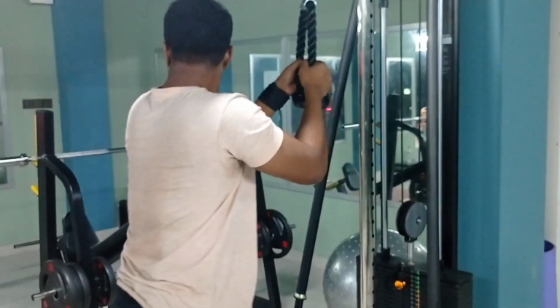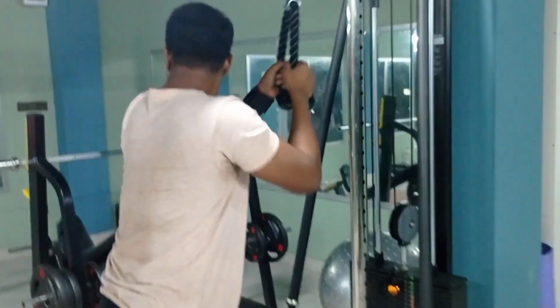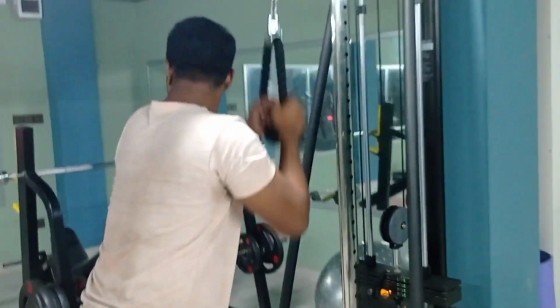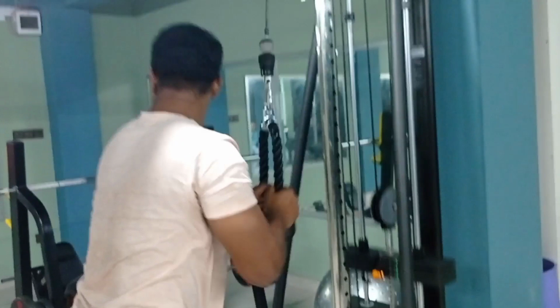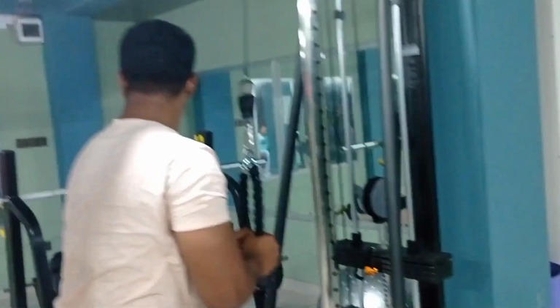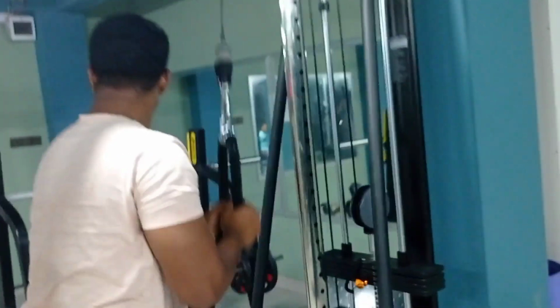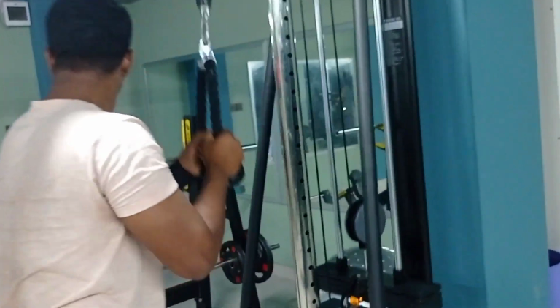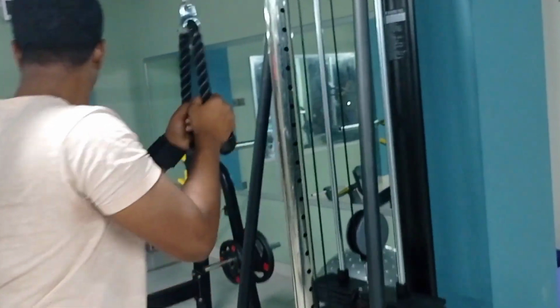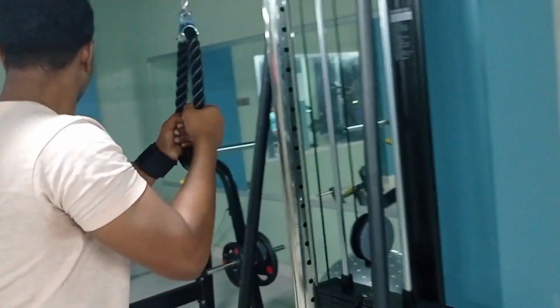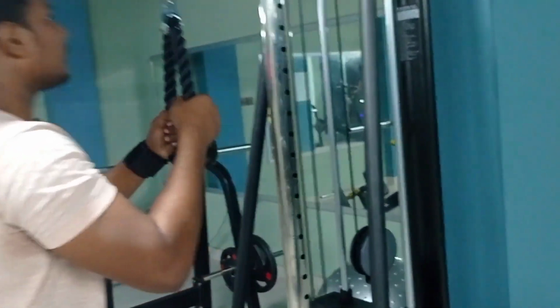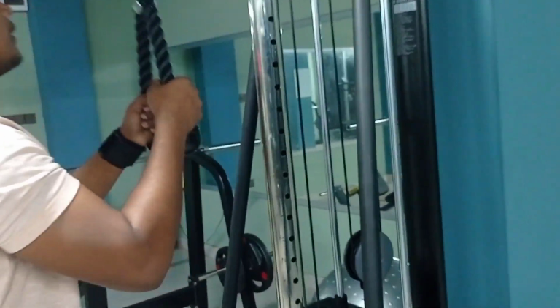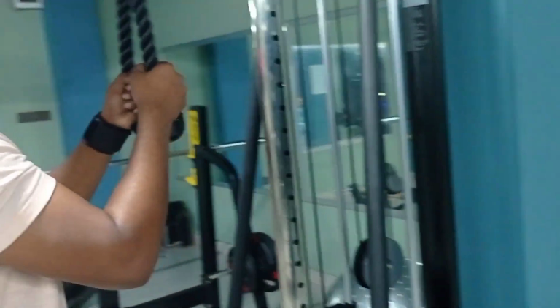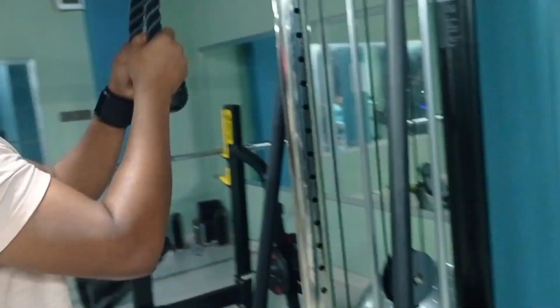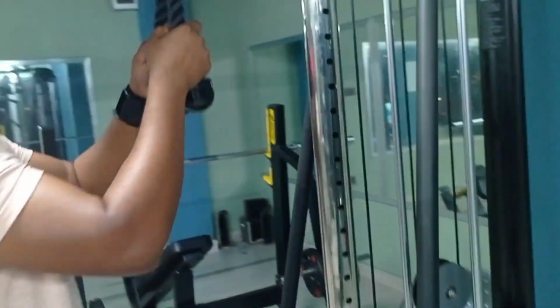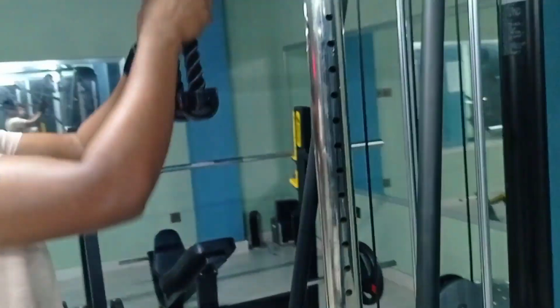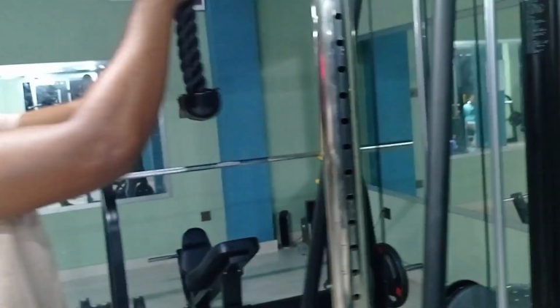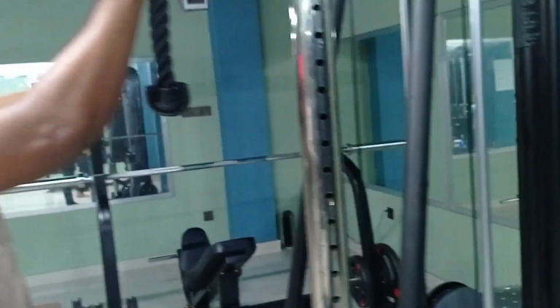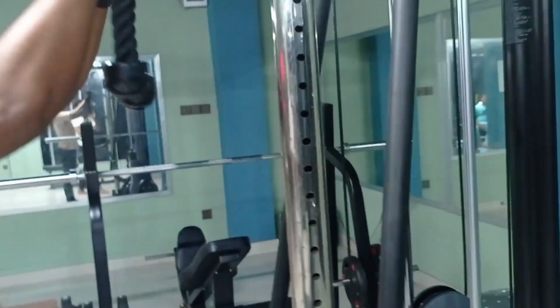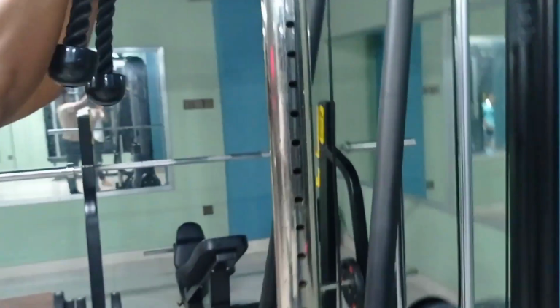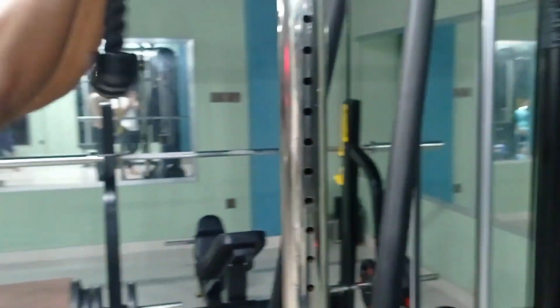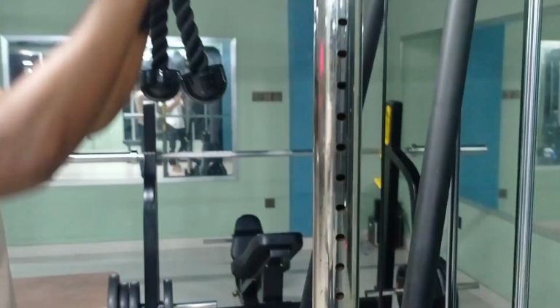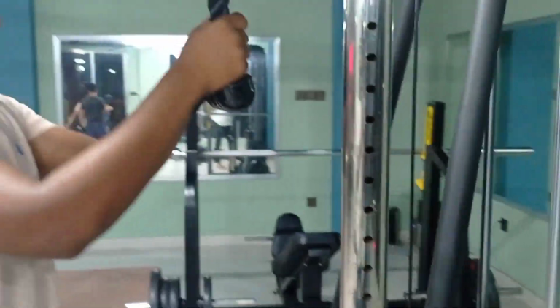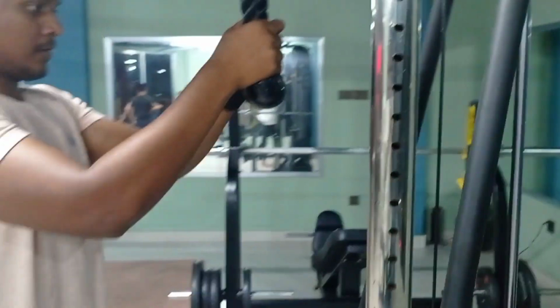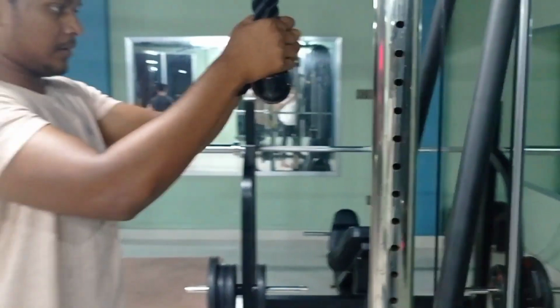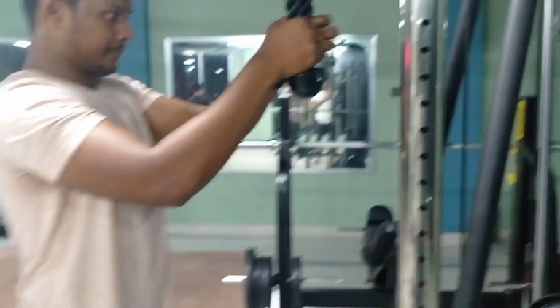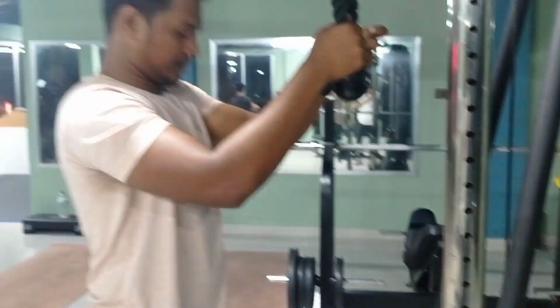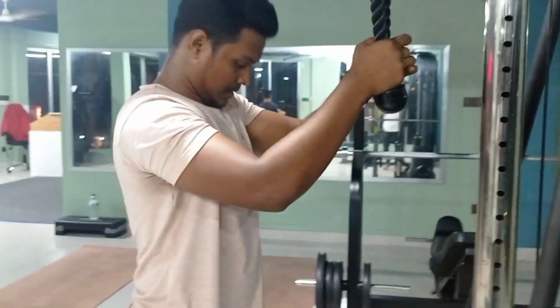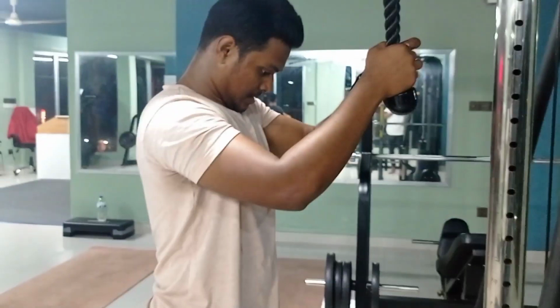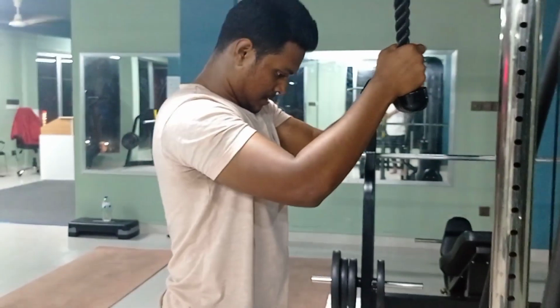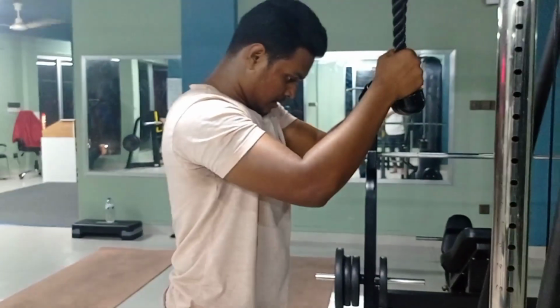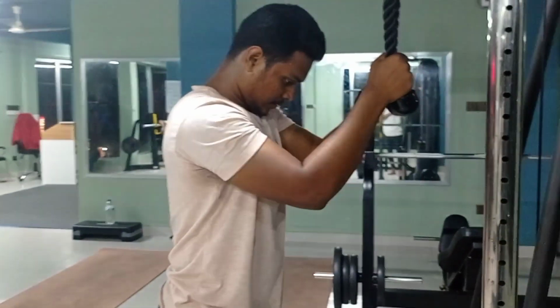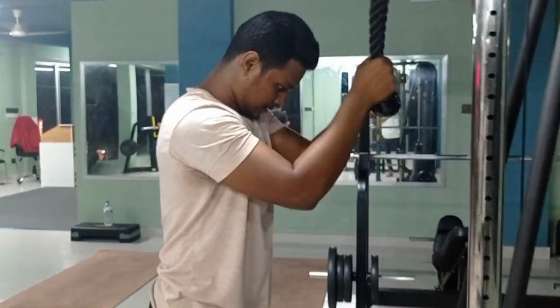Number 2: pulley push by rope push-down. Let's get started.